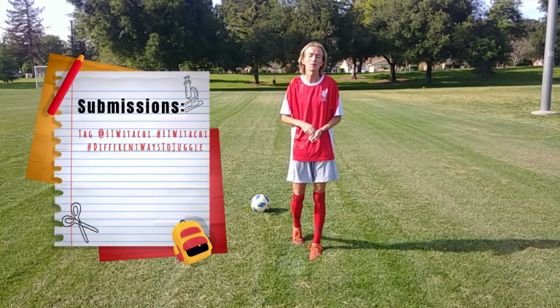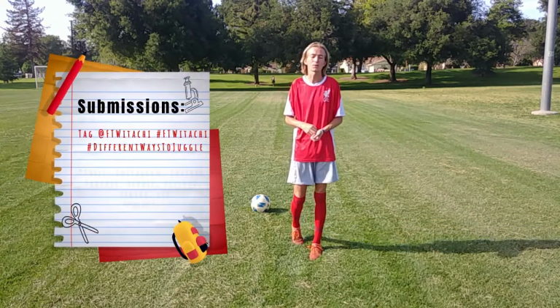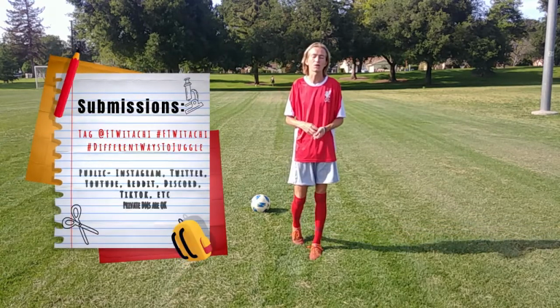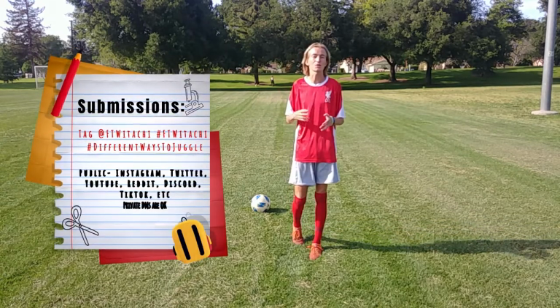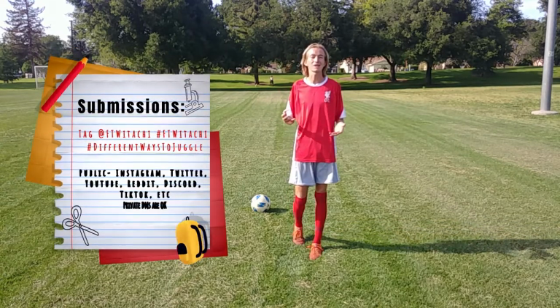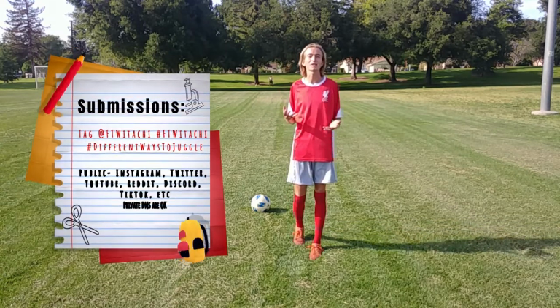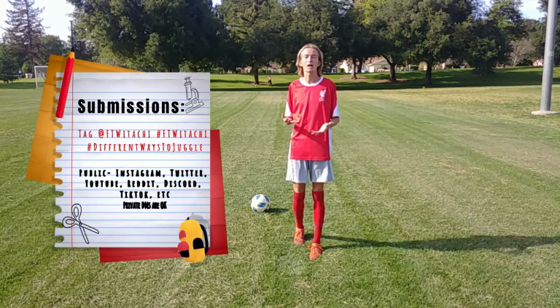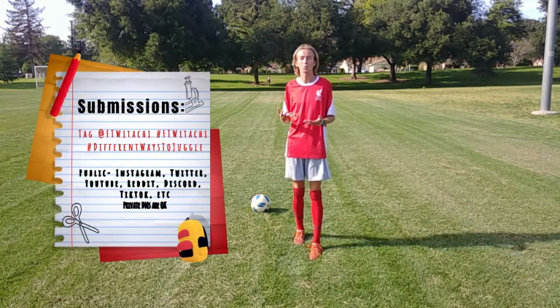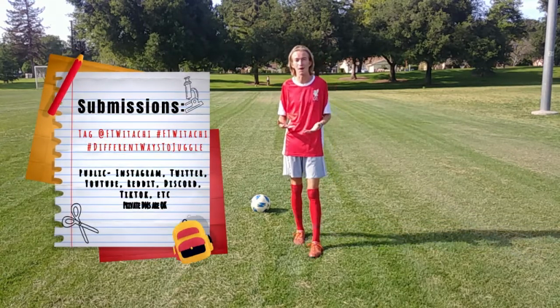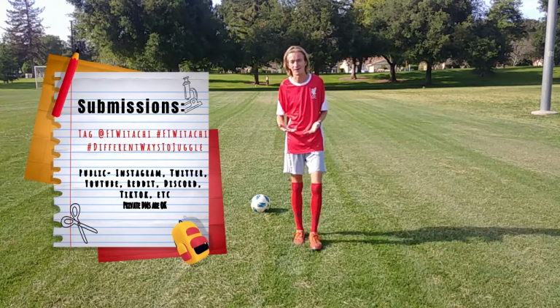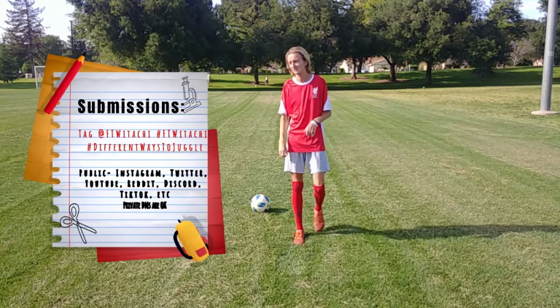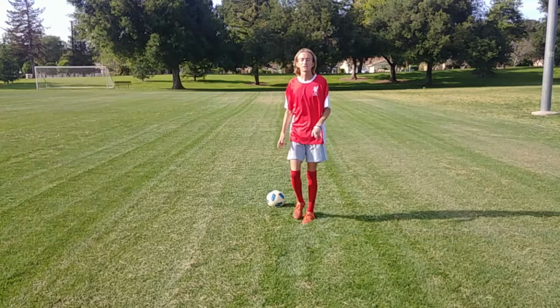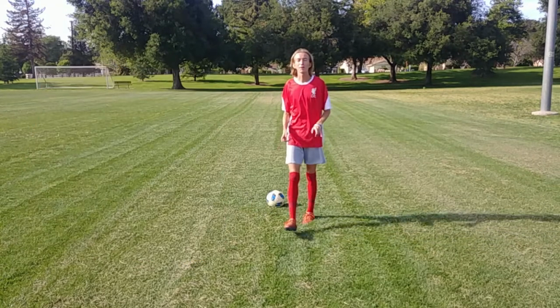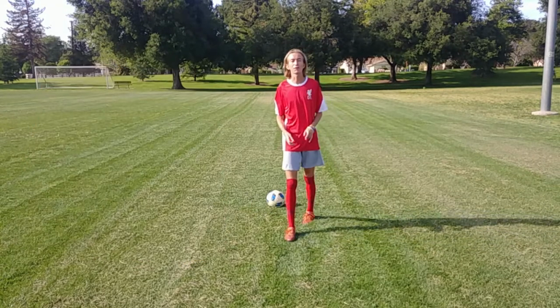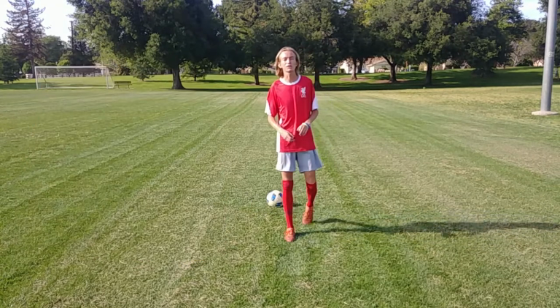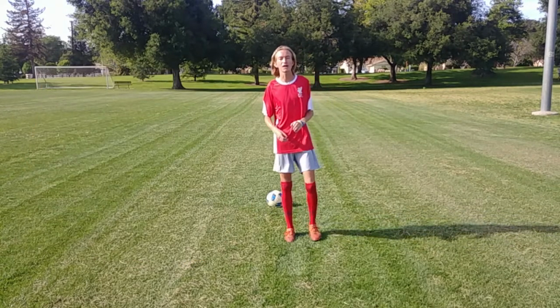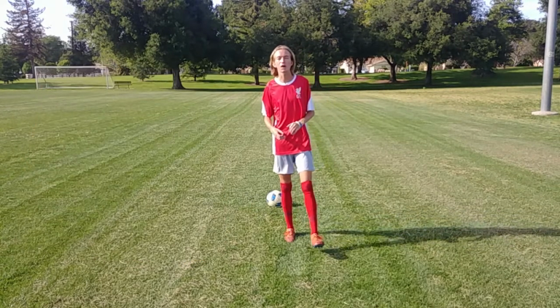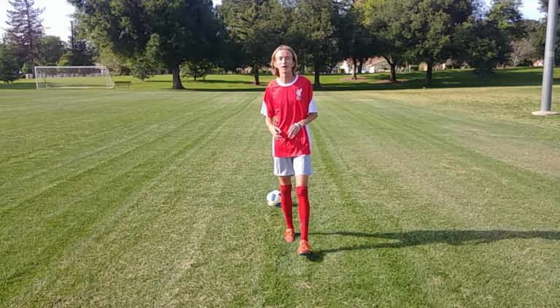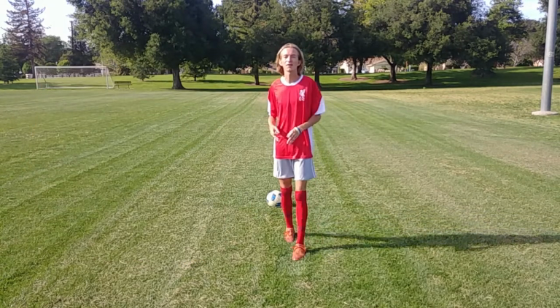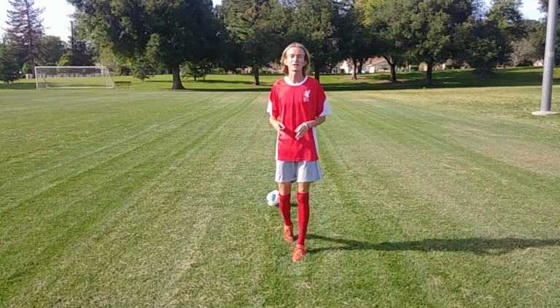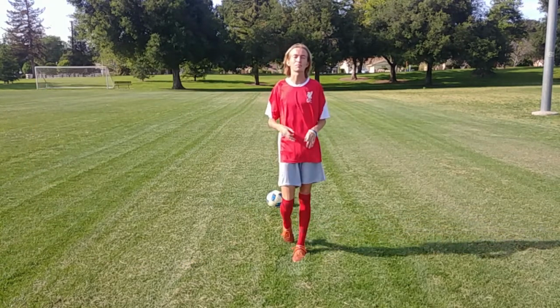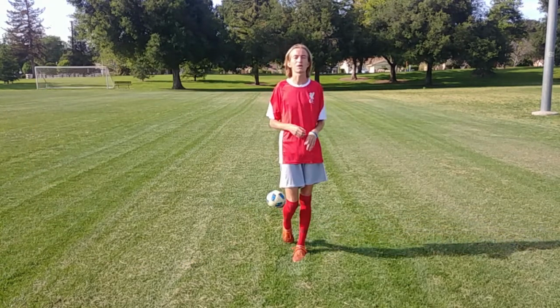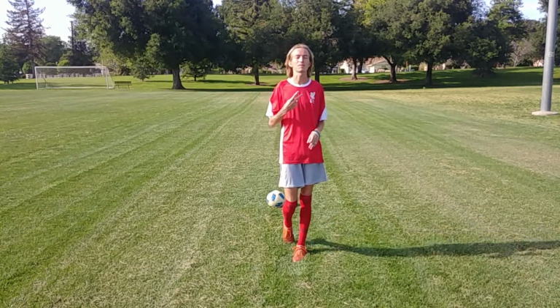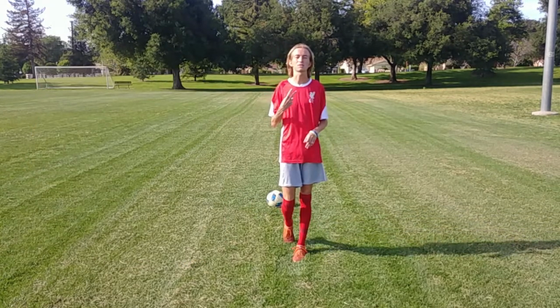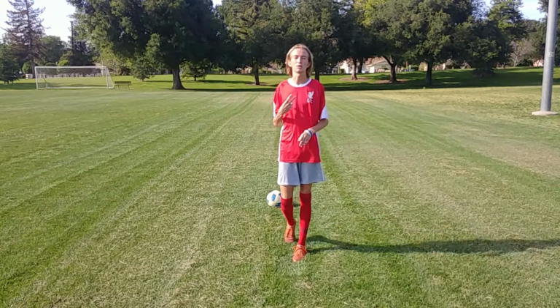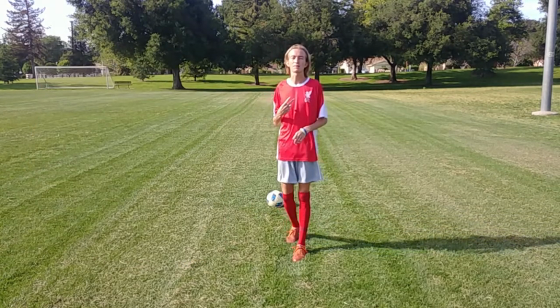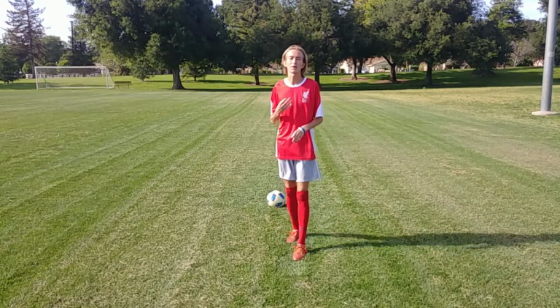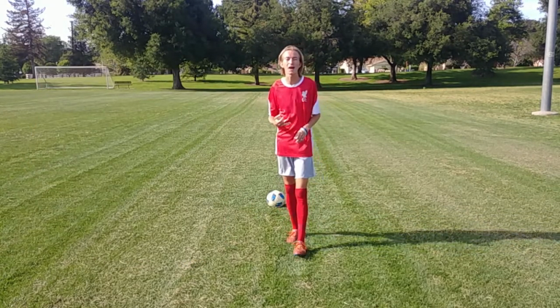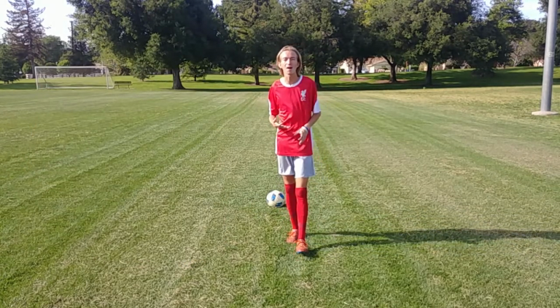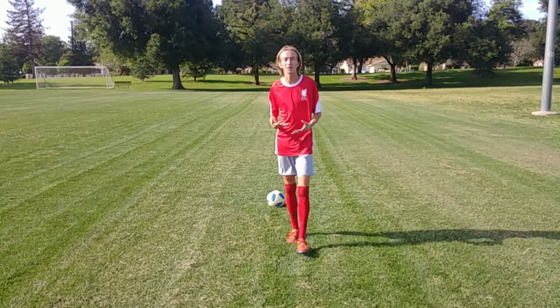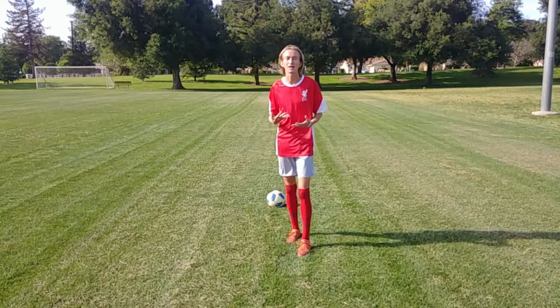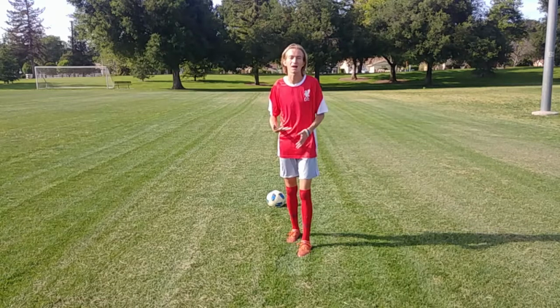But without further ado, let's go ahead and get into challenge one. So for the first challenge on this episode, episode two, we're going to be doing thigh up, thigh down.